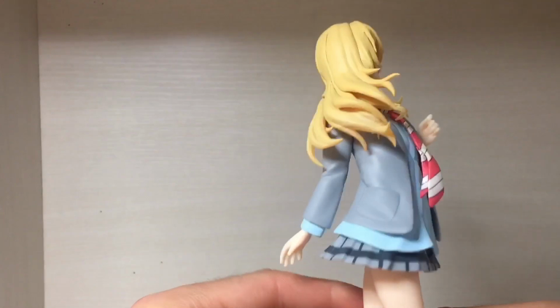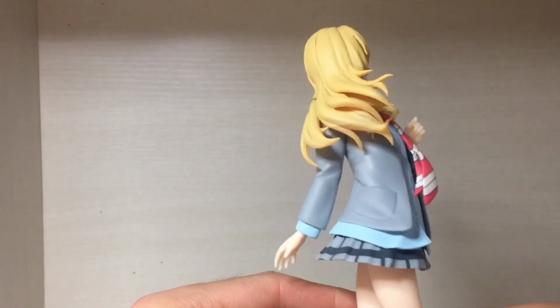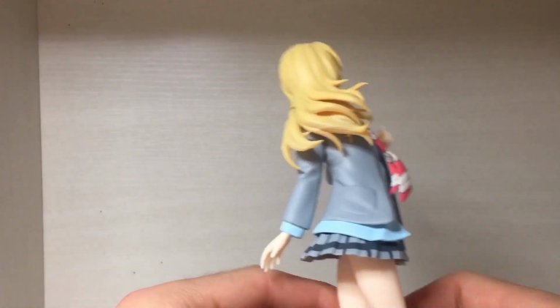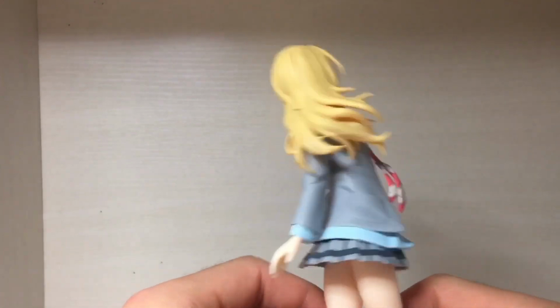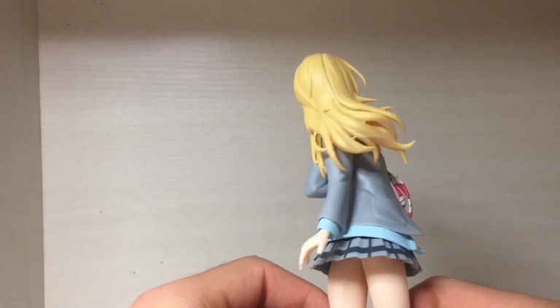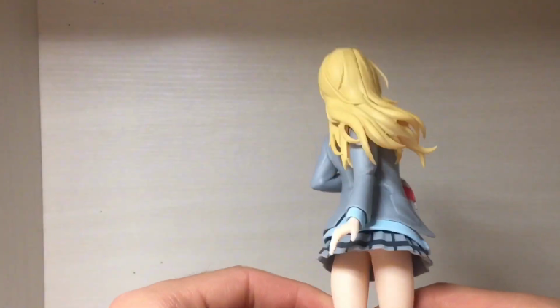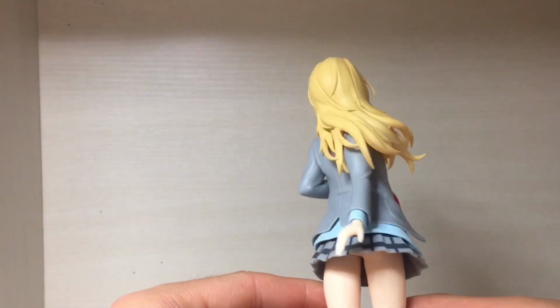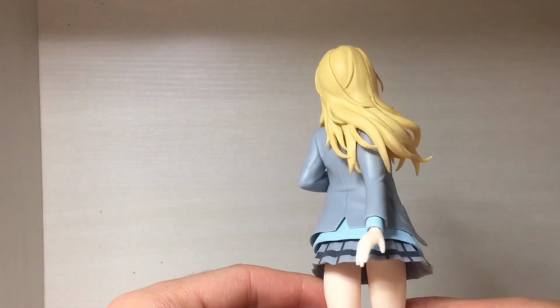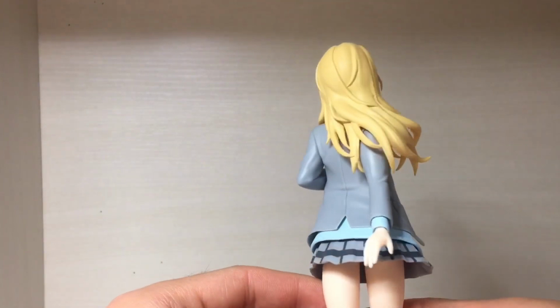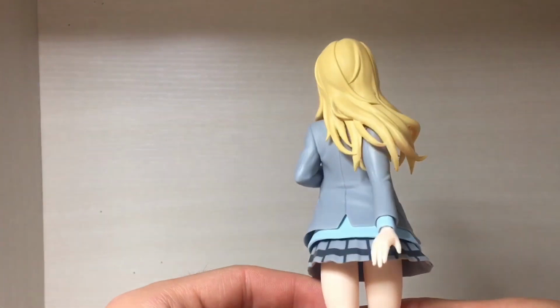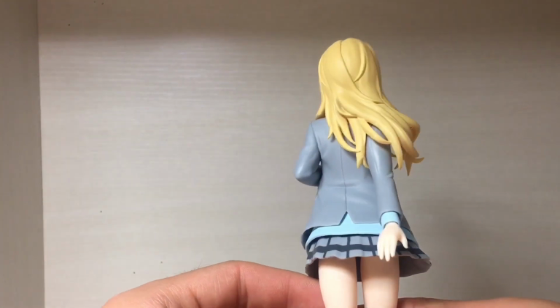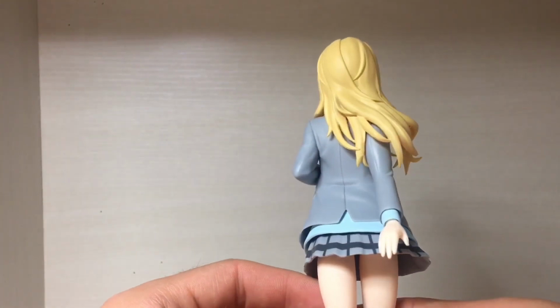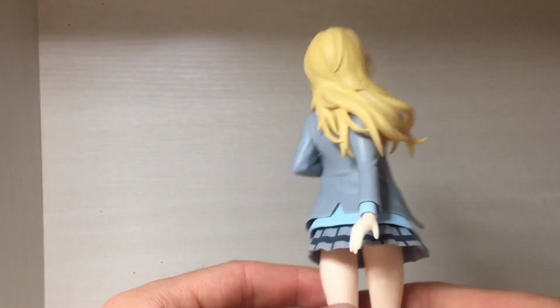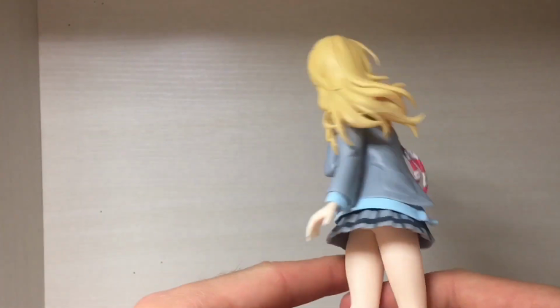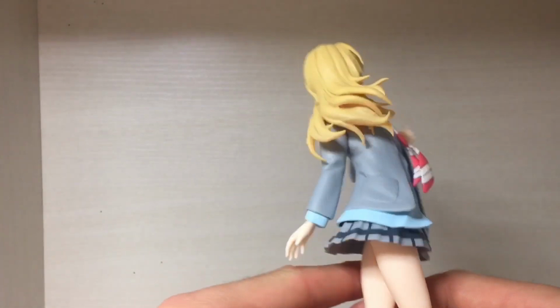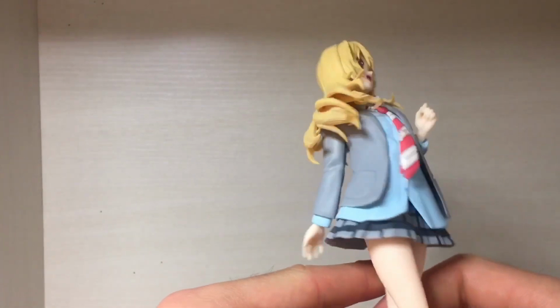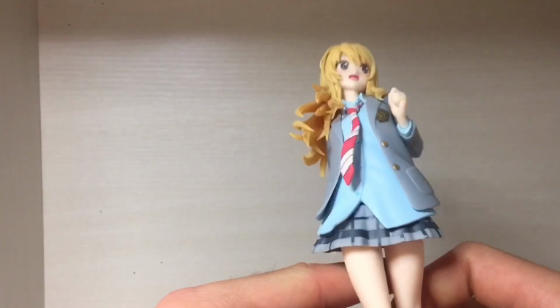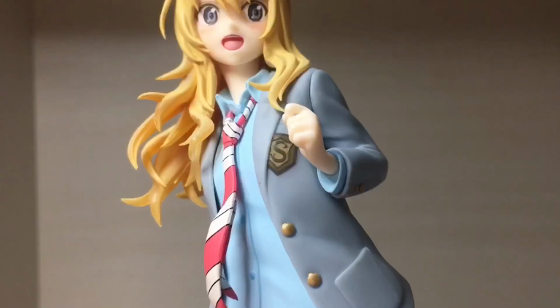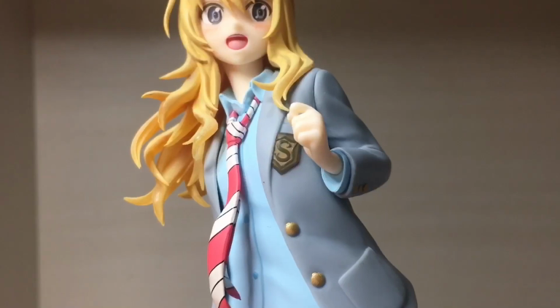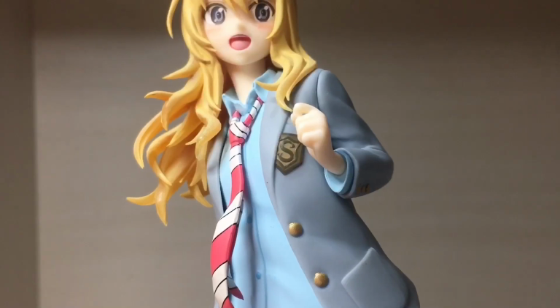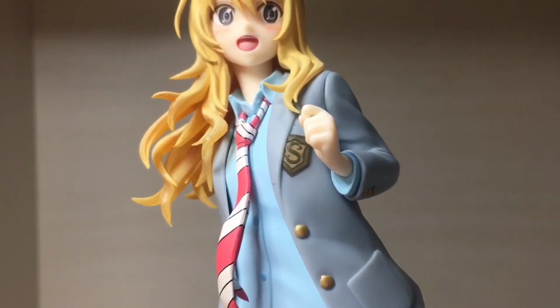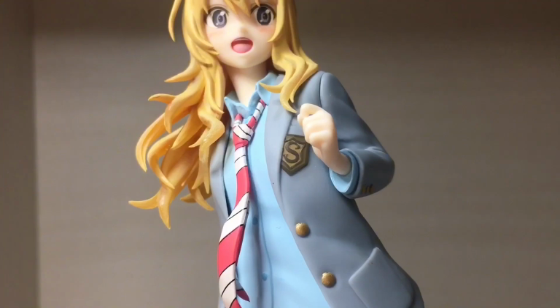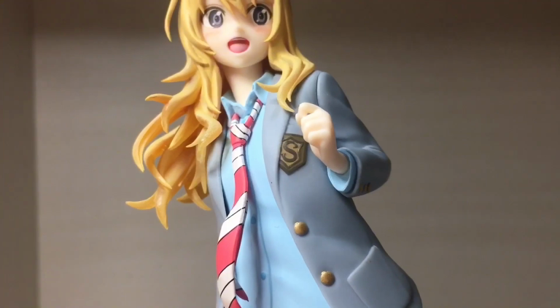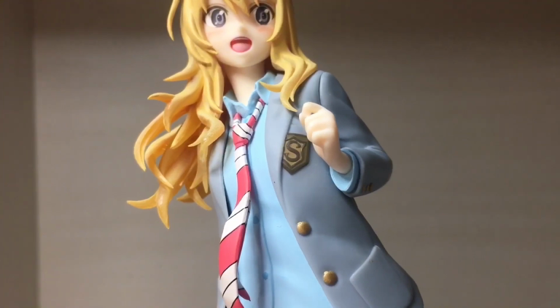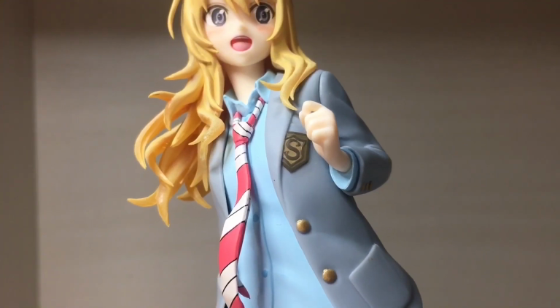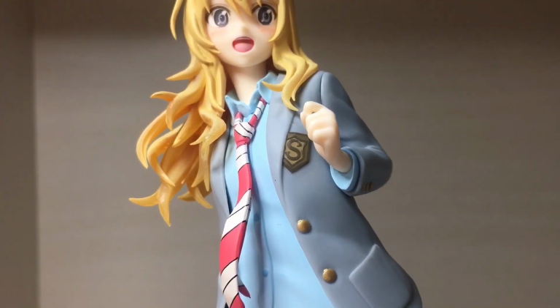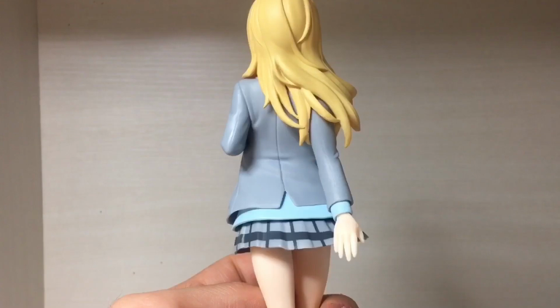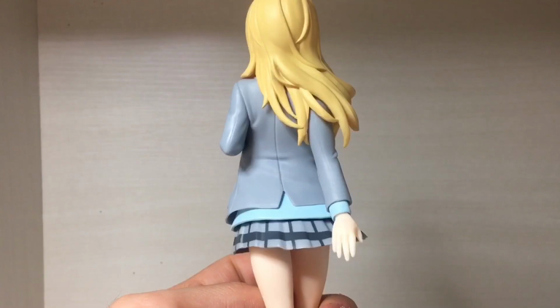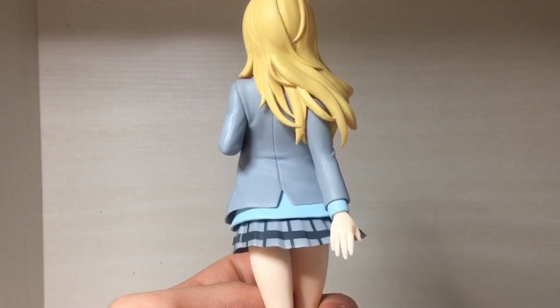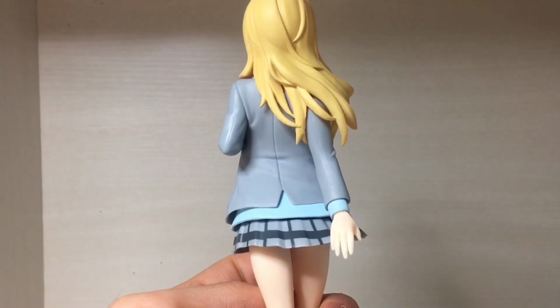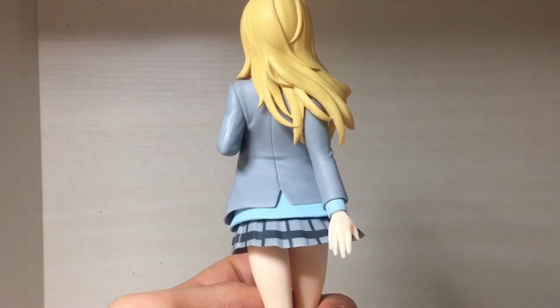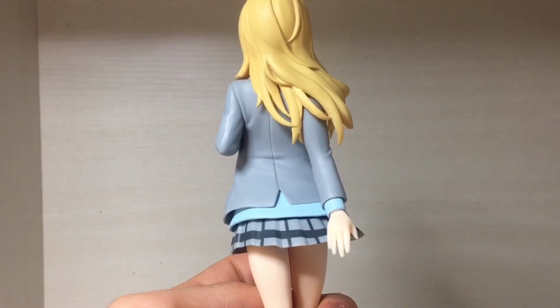Some shading would have been nice, but again it's a simple price figure so I didn't expect too much. Here's a closer look at the school logo, and there's the back of the figure.